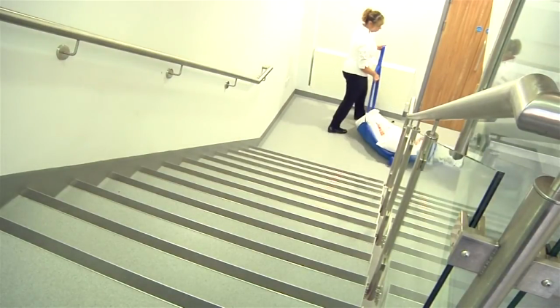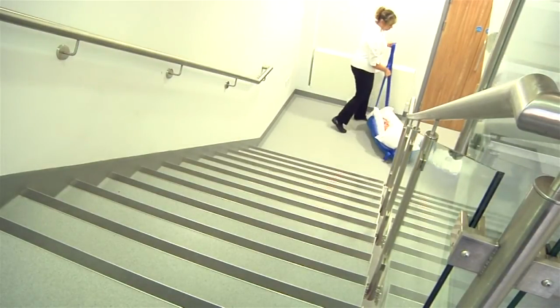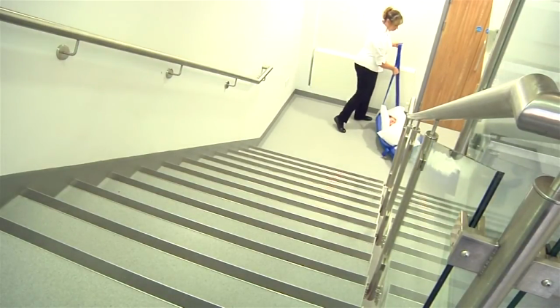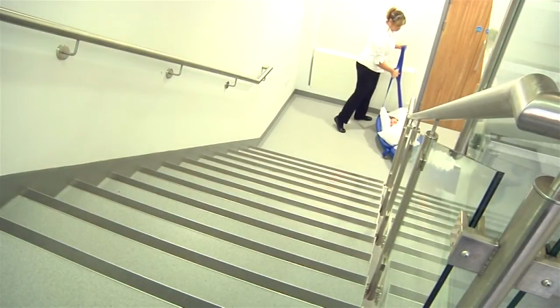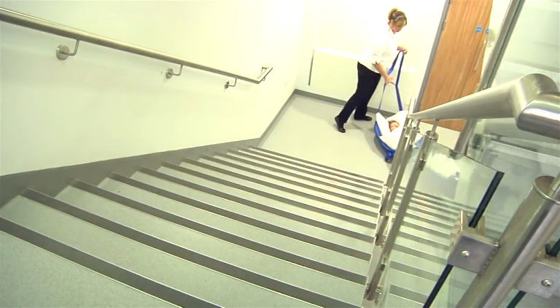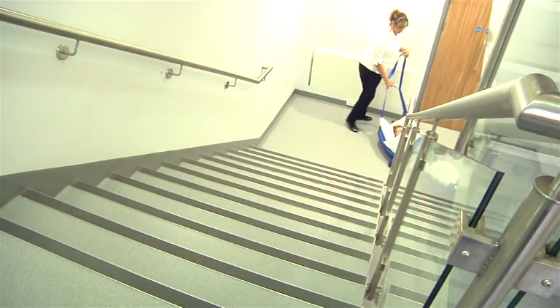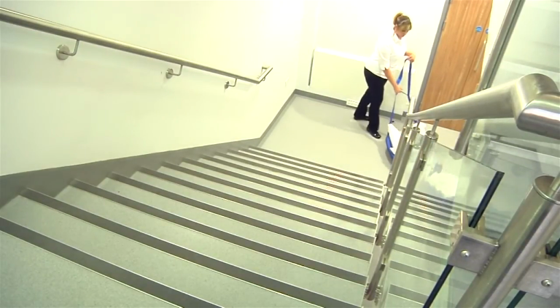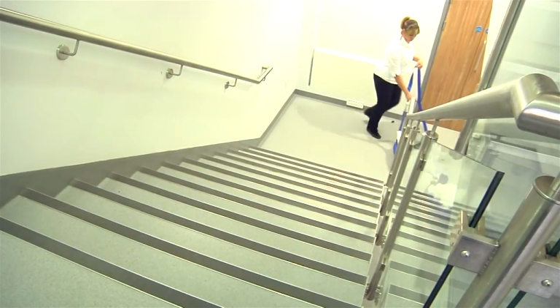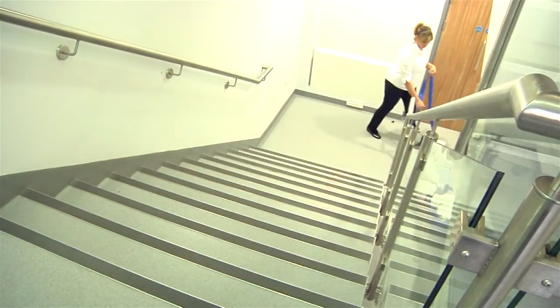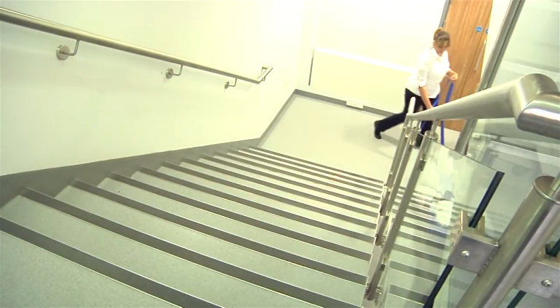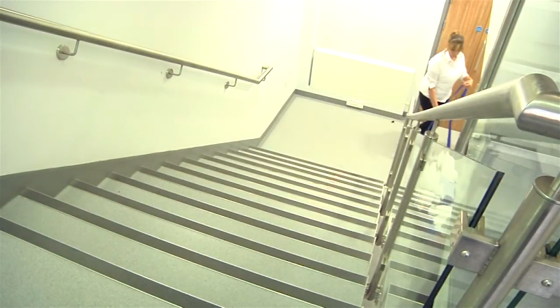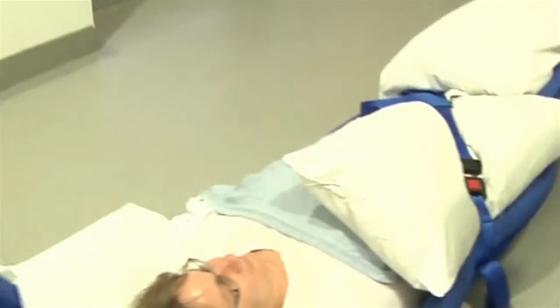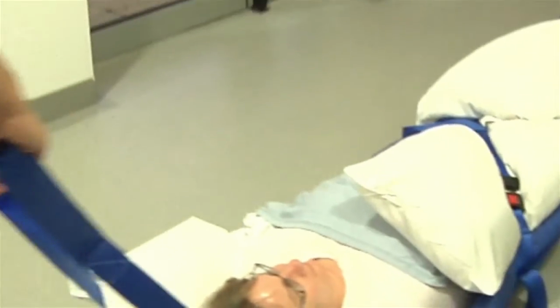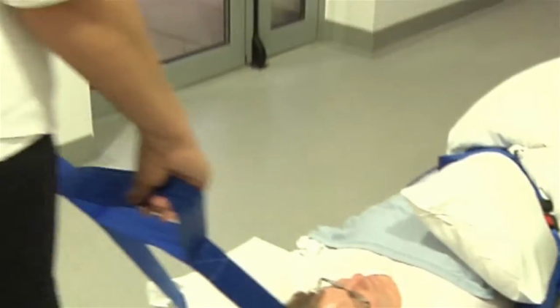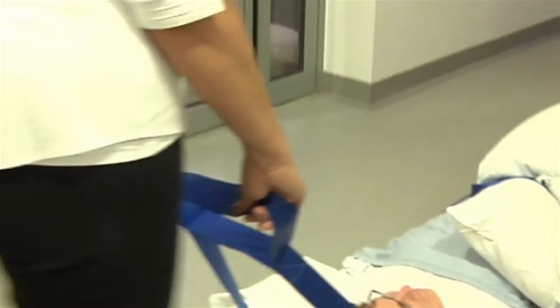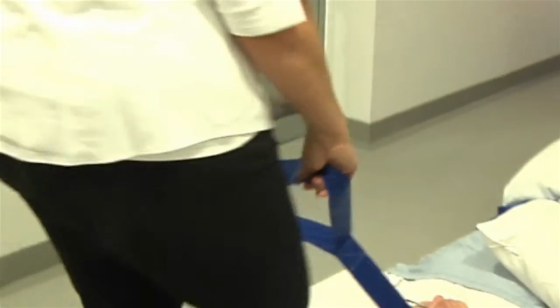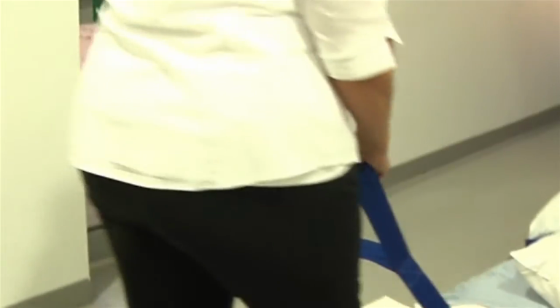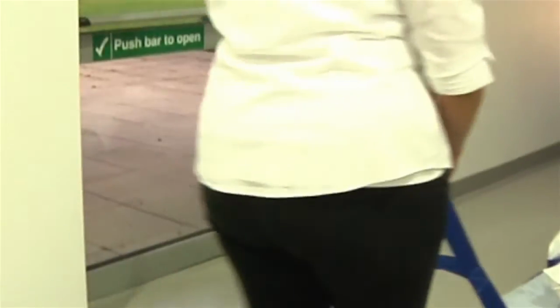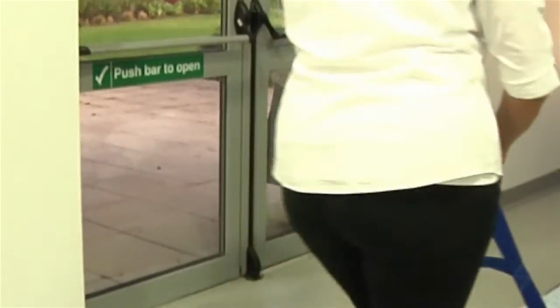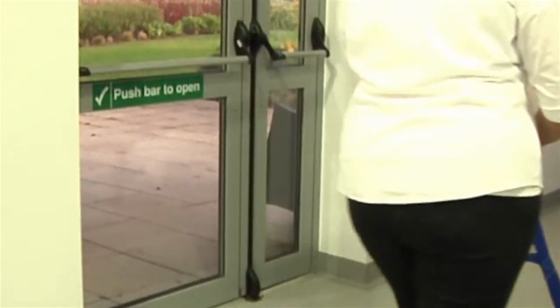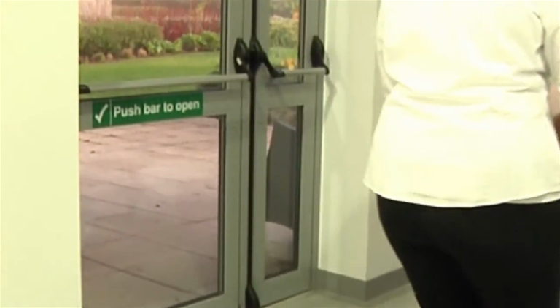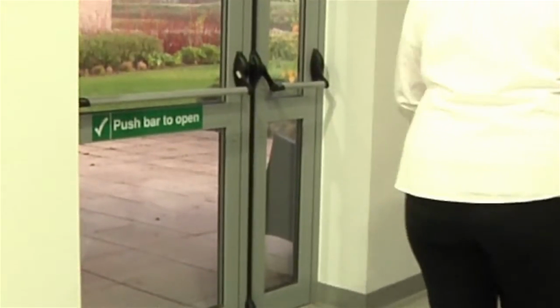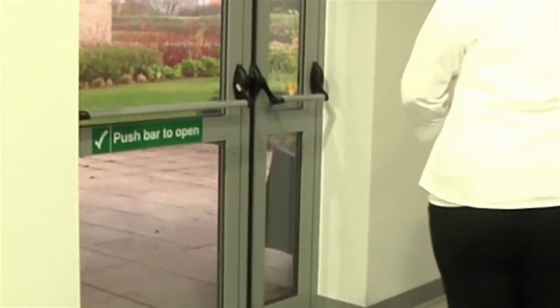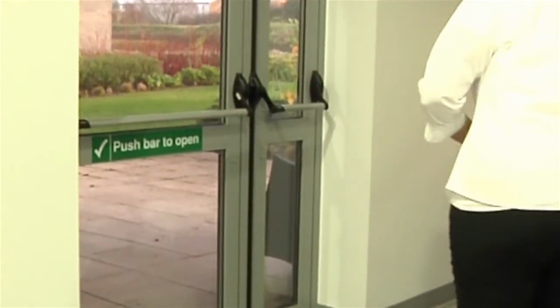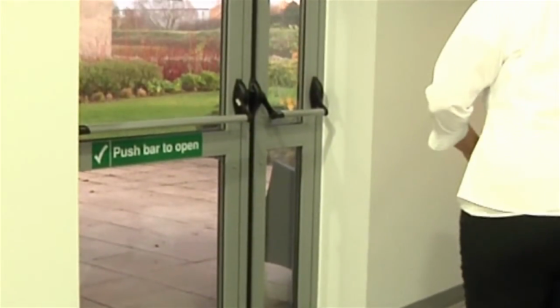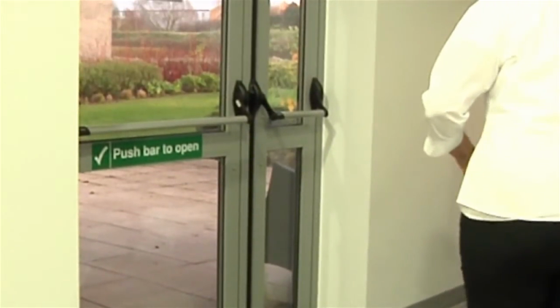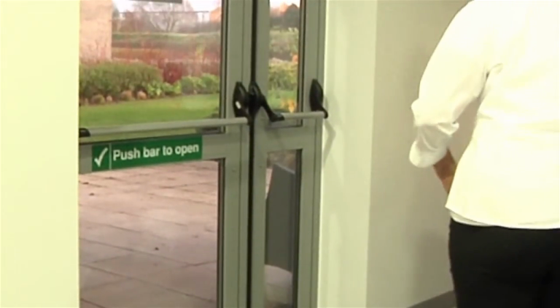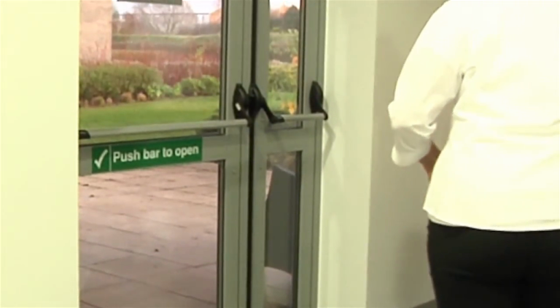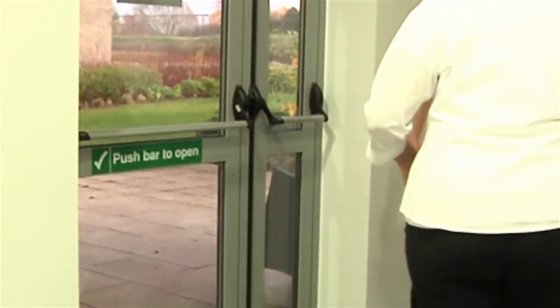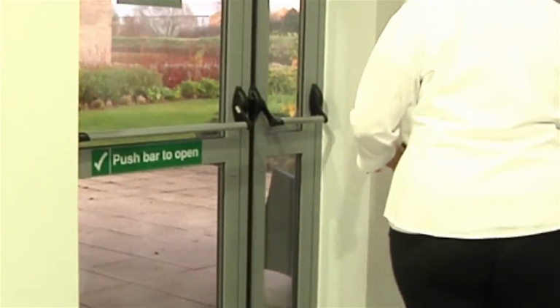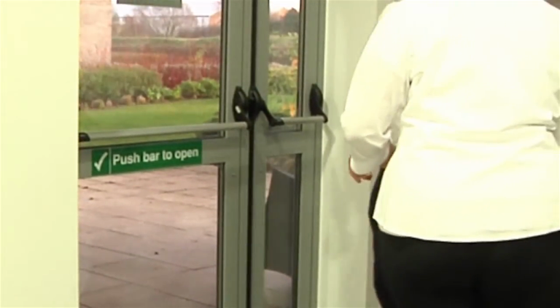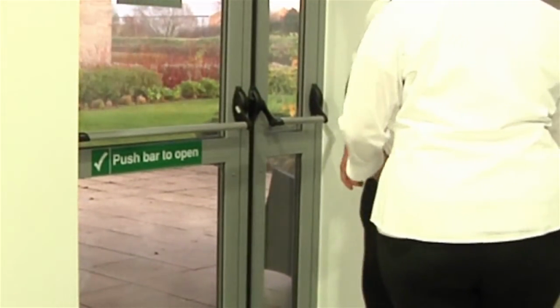Once the patient has exited the building and reached a point of safety, the cross straps can be loosened to ensure the patient is comfortable.